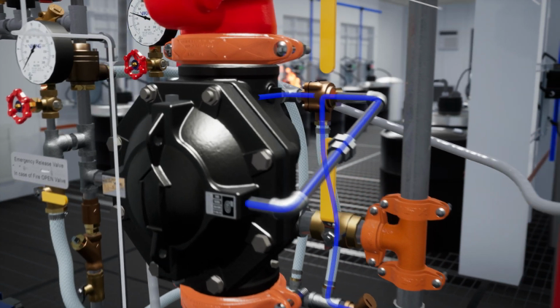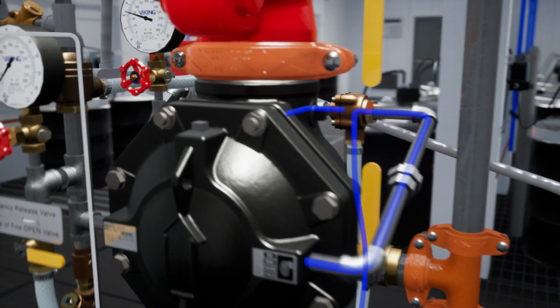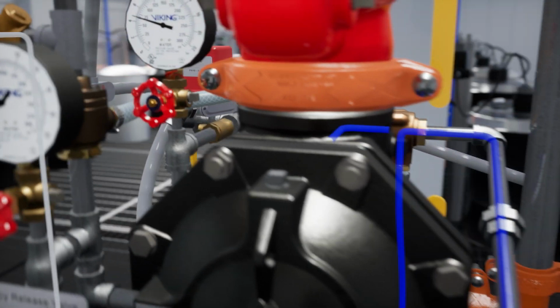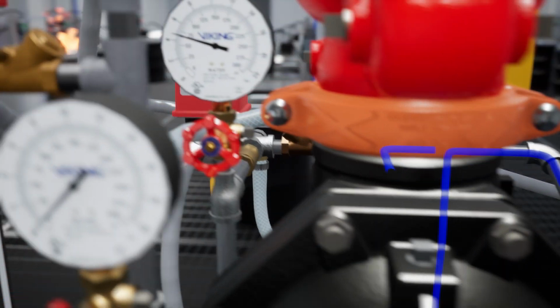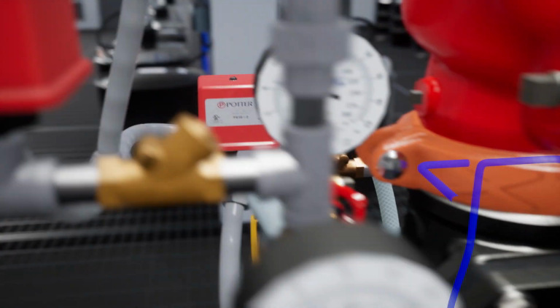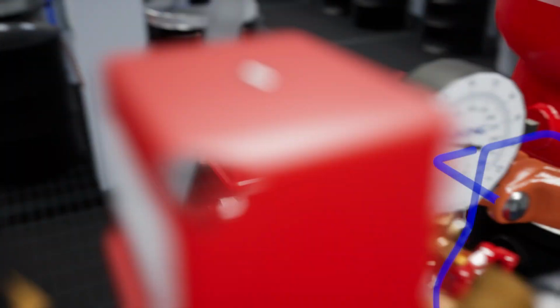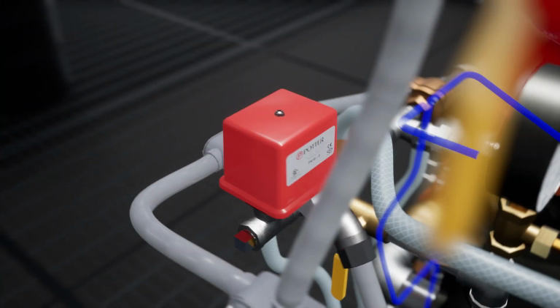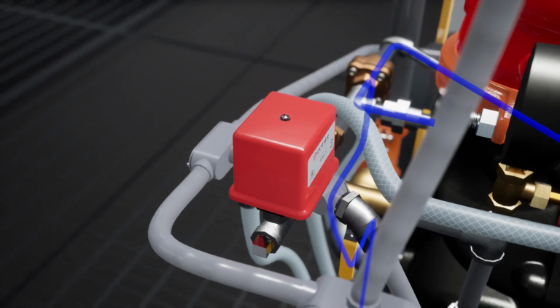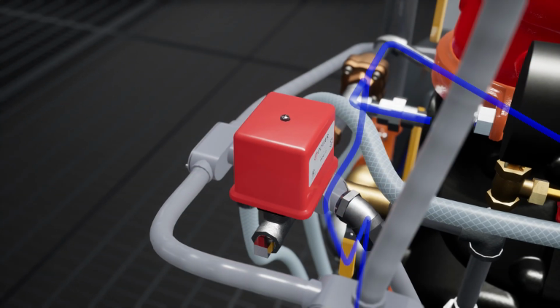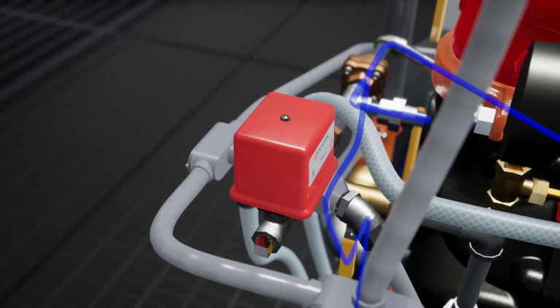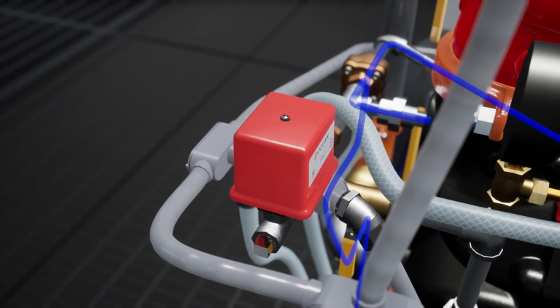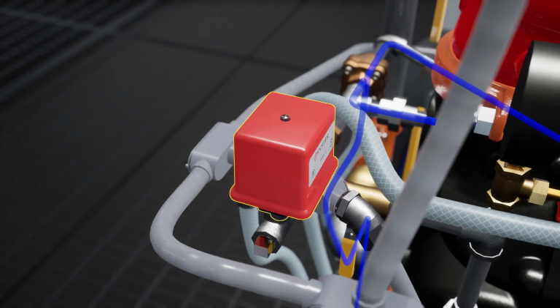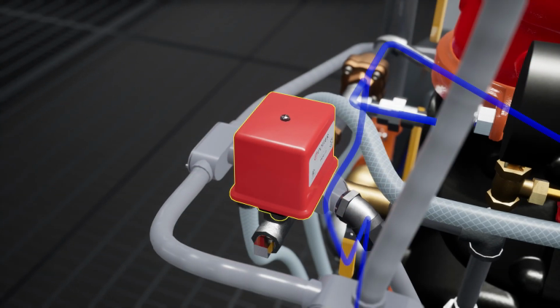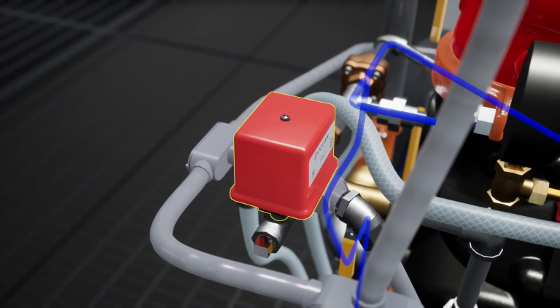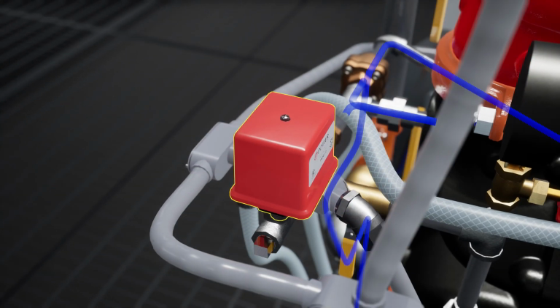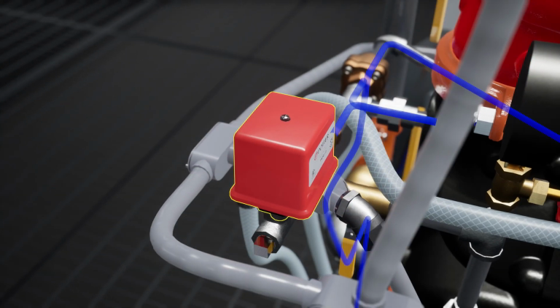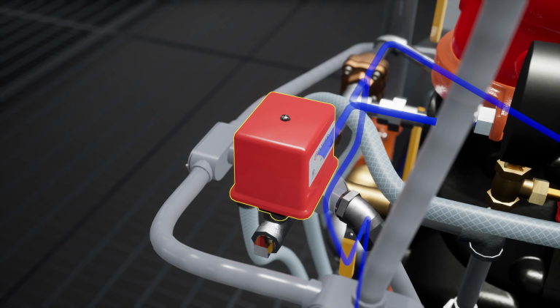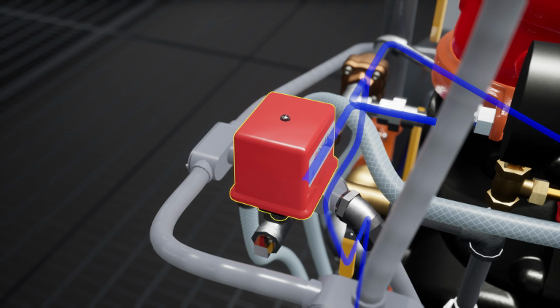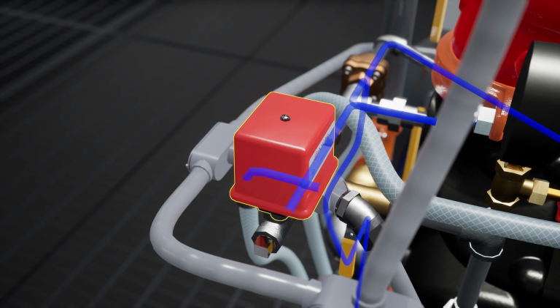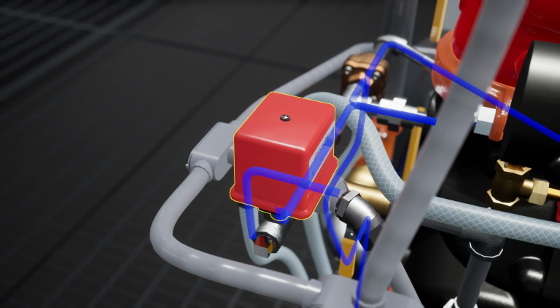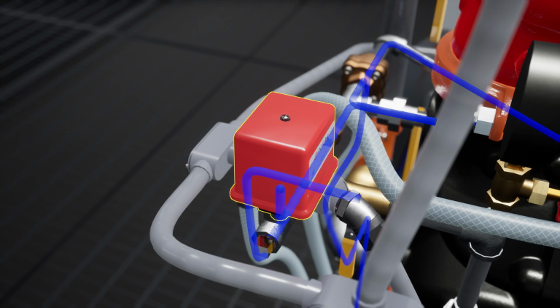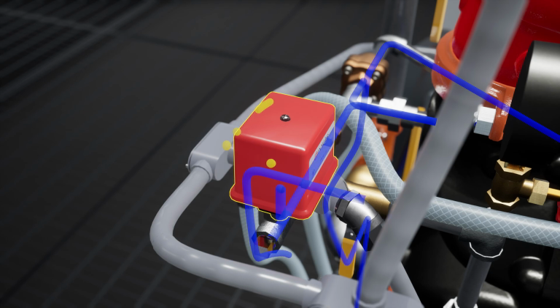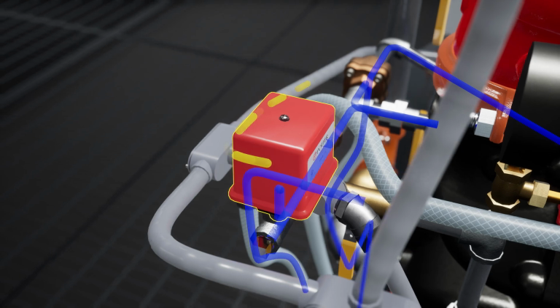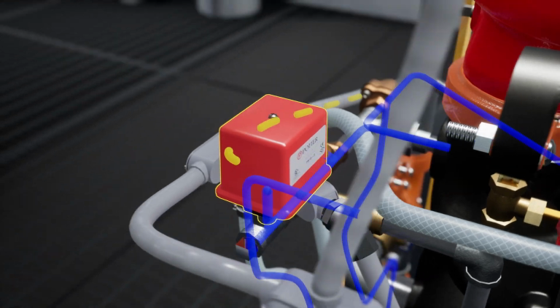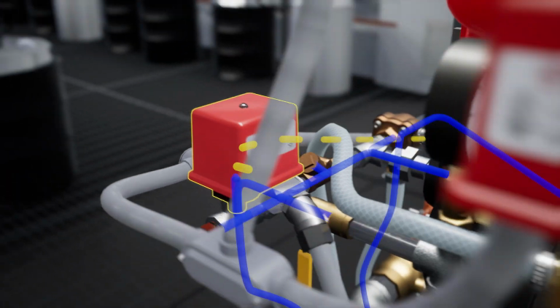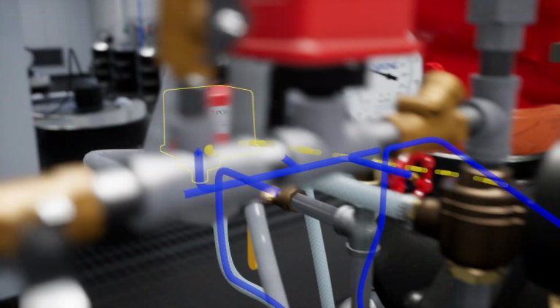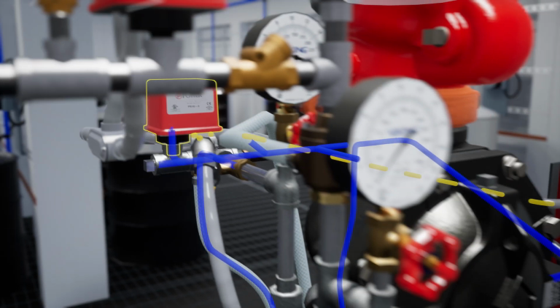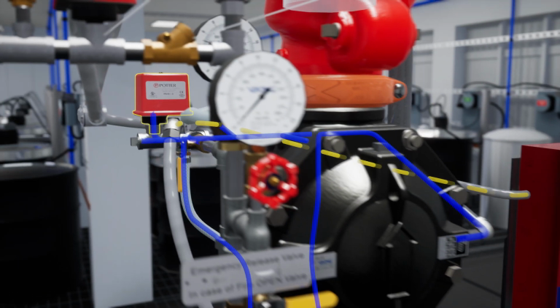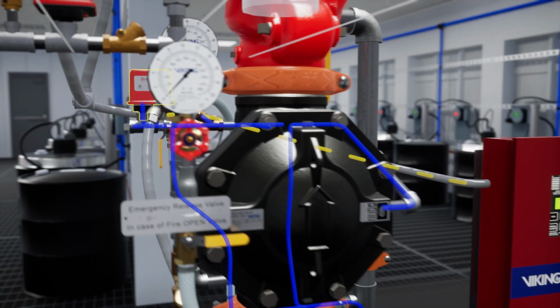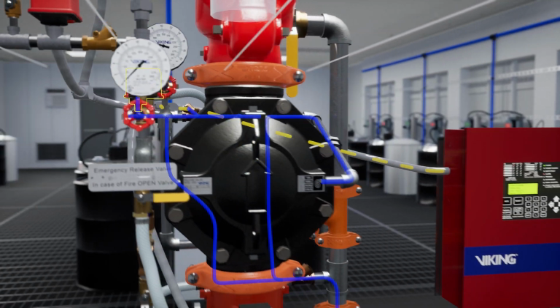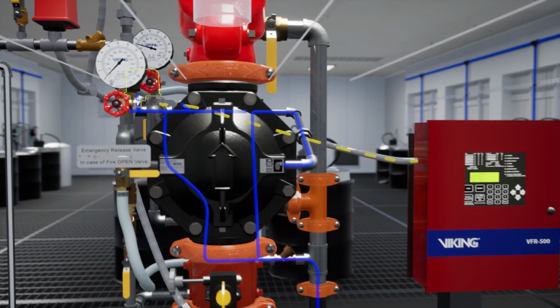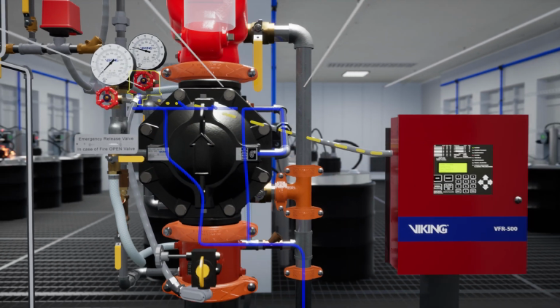Simultaneously, water will also fill the trim leading to the water flow alarm, causing it to activate and alerting its connected monitoring device.